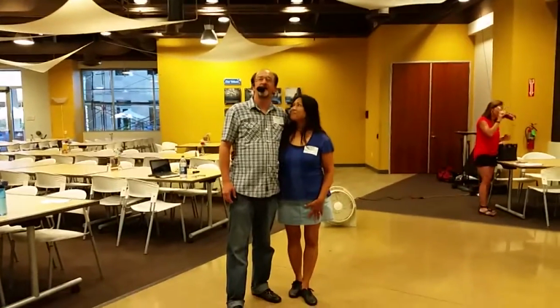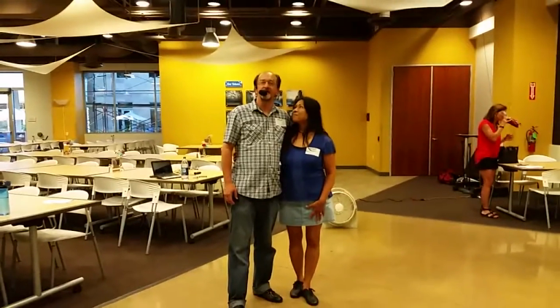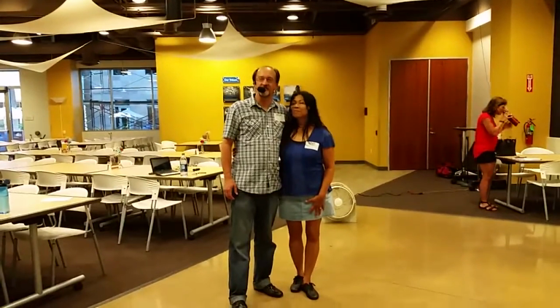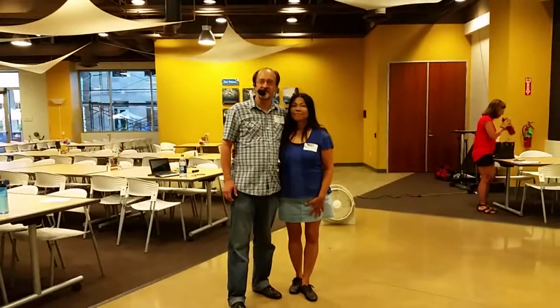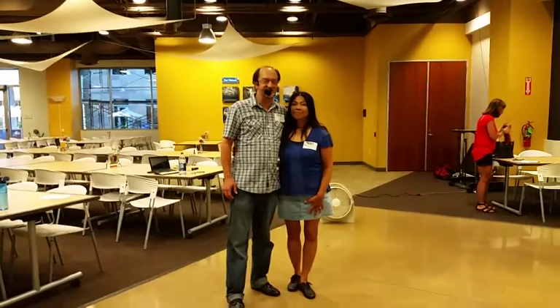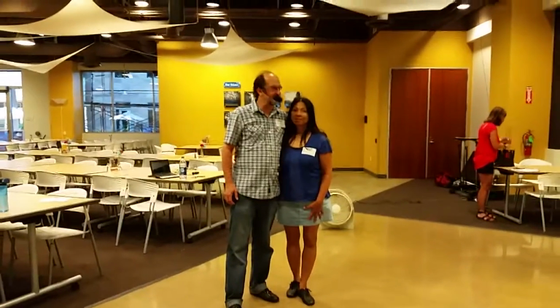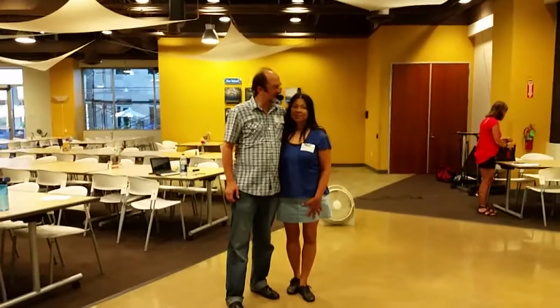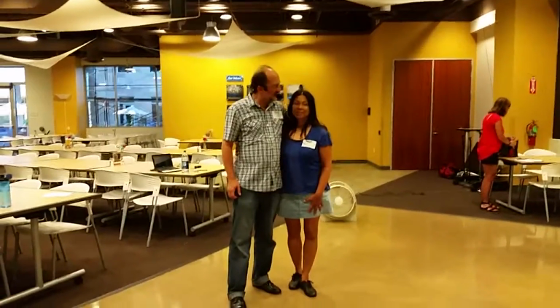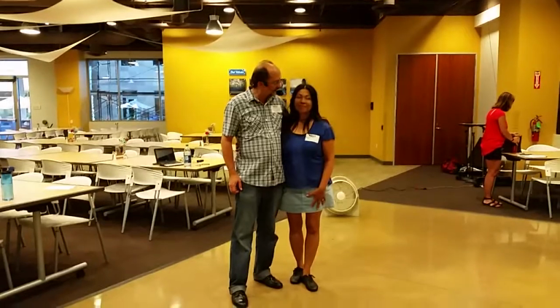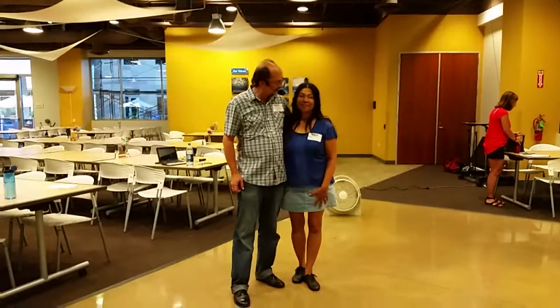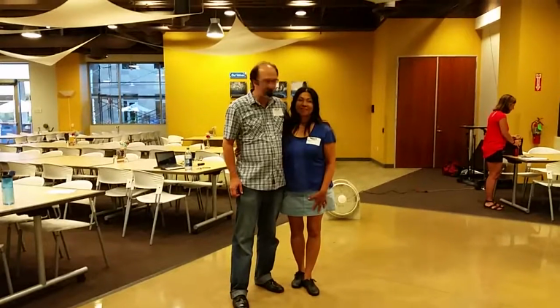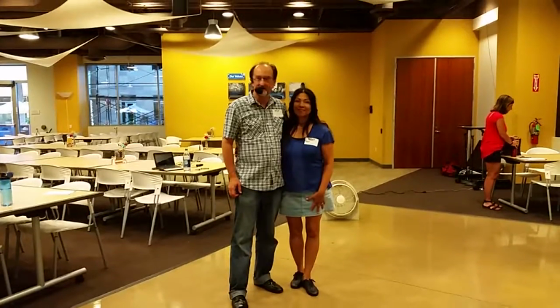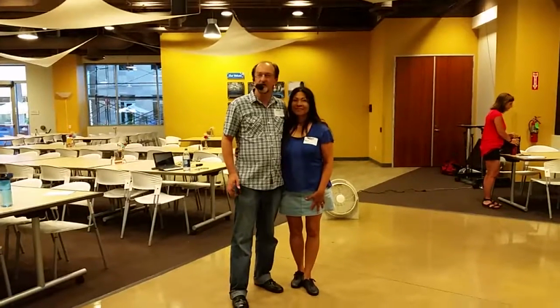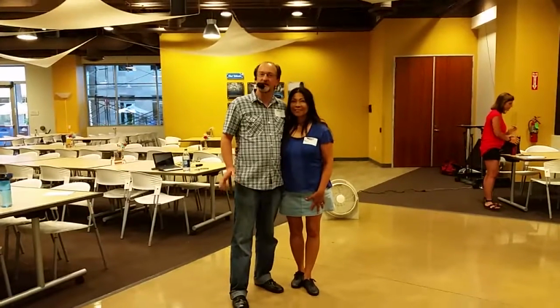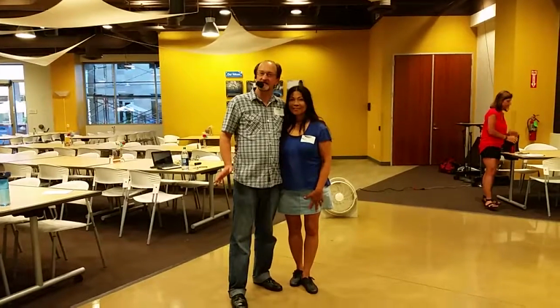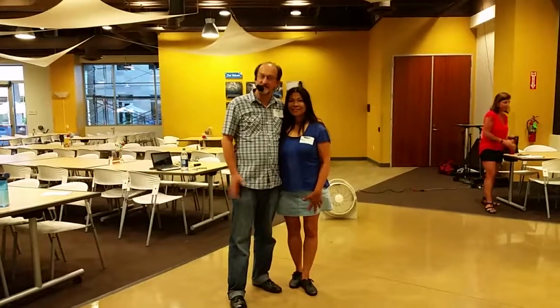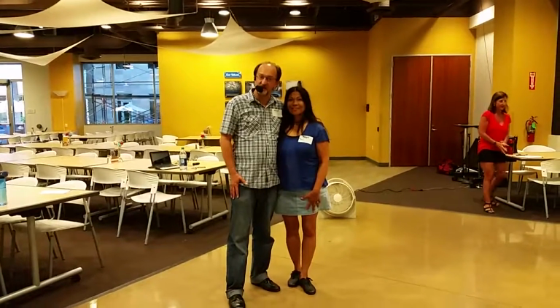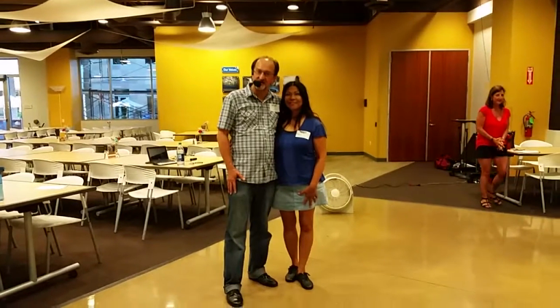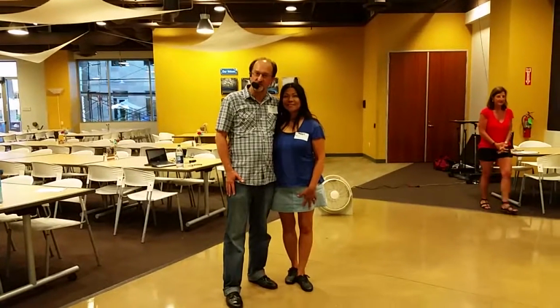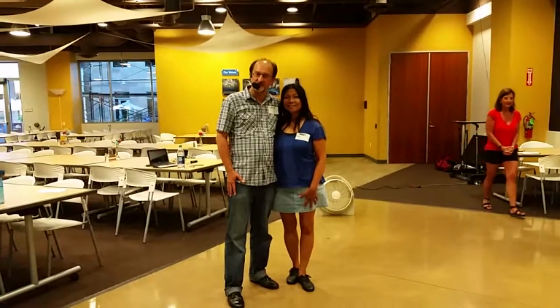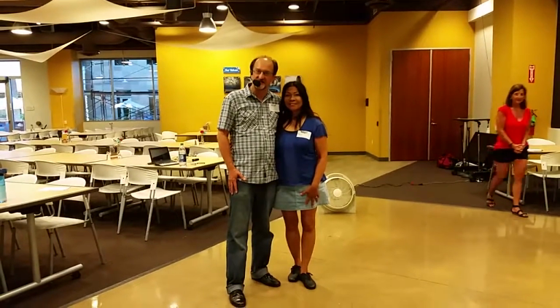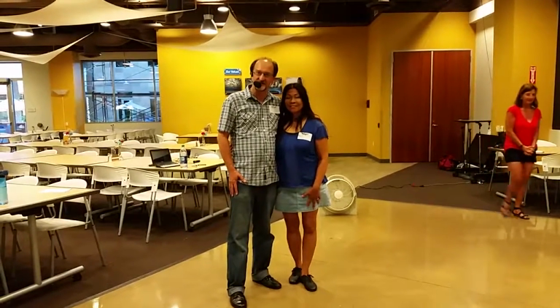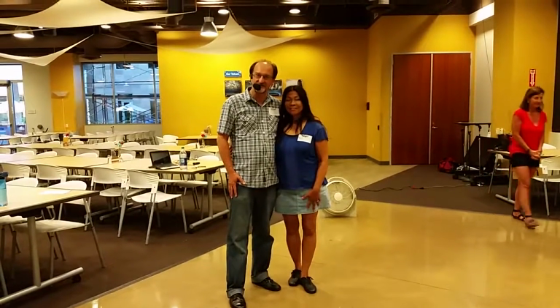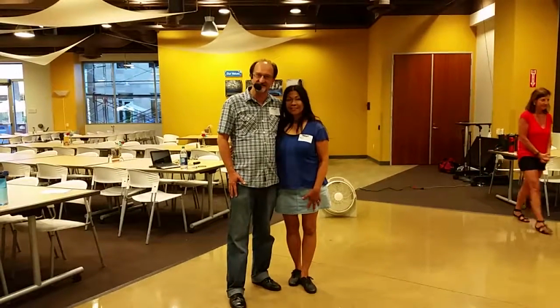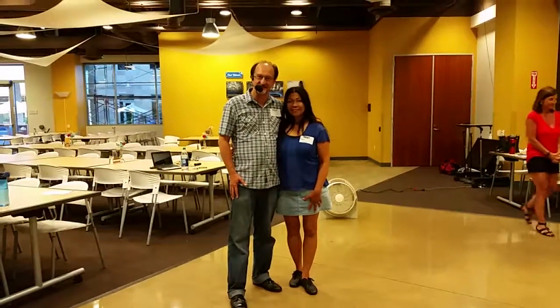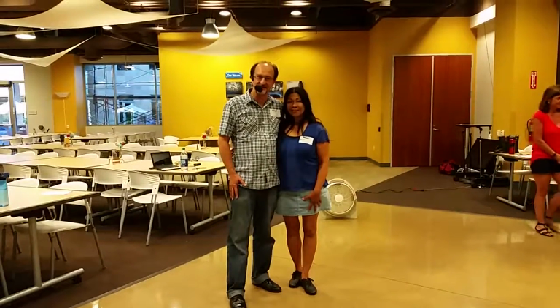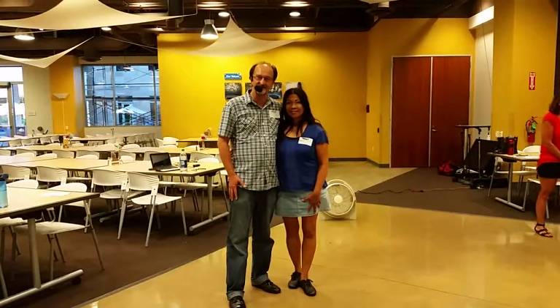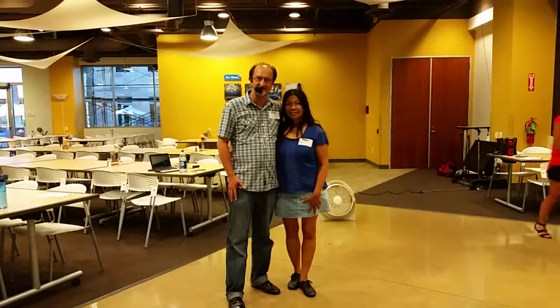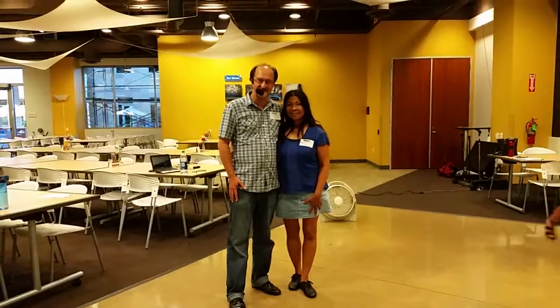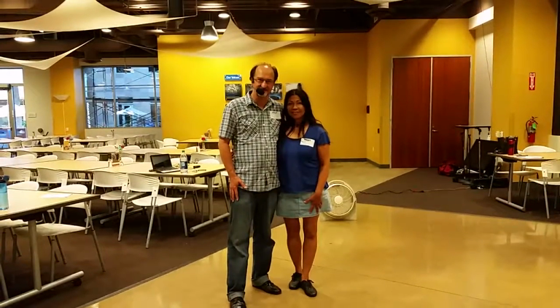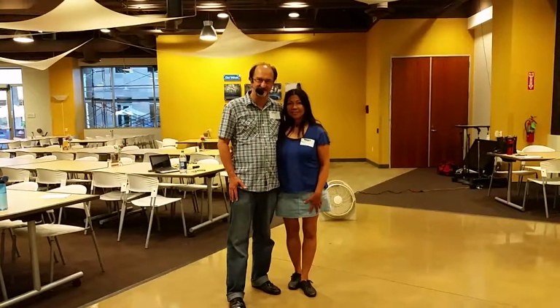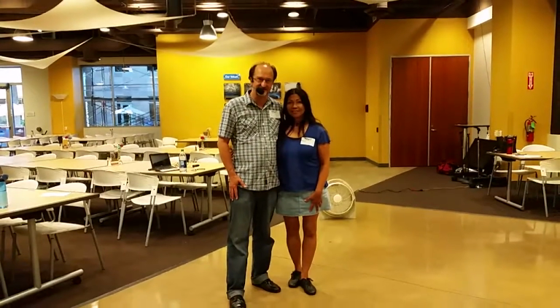Hello everyone. This is Eric Brandner and I'm Brenda. We're going to summarize what we did in our second salsa class.